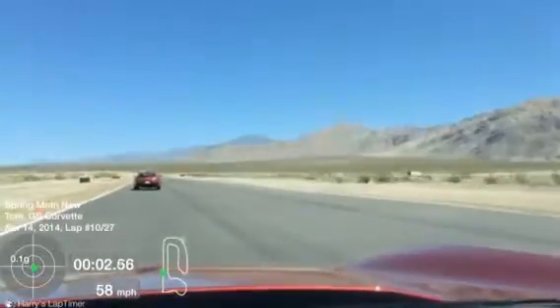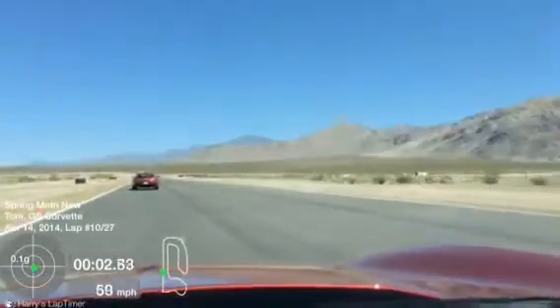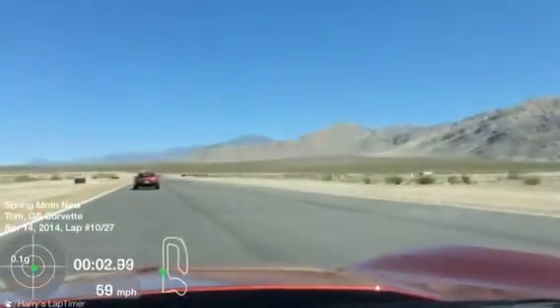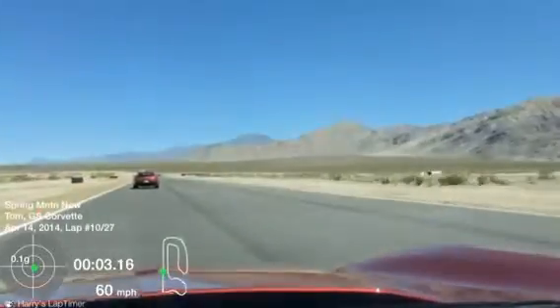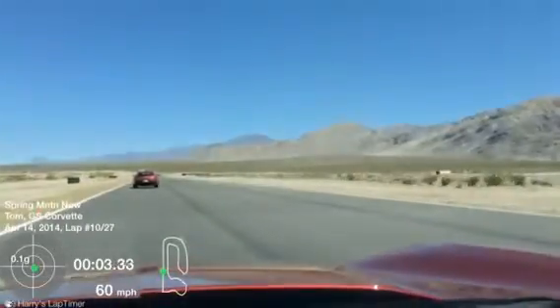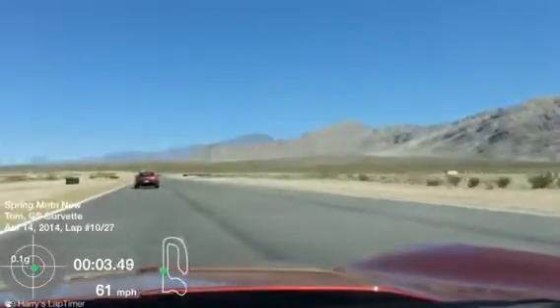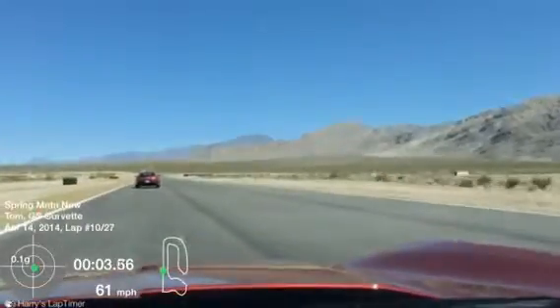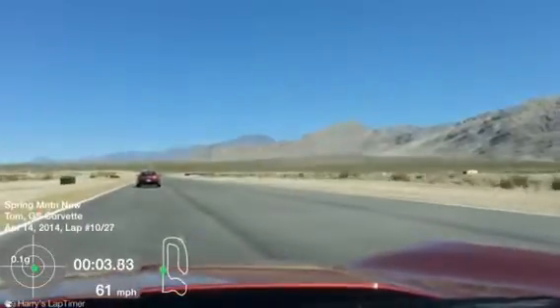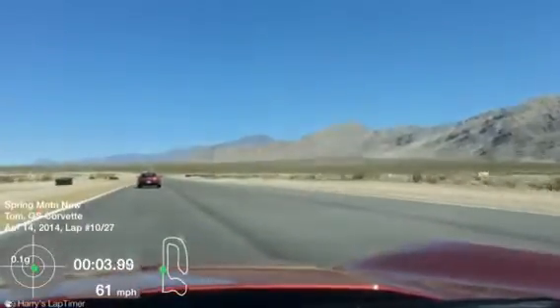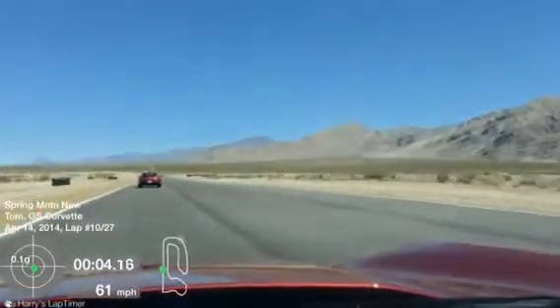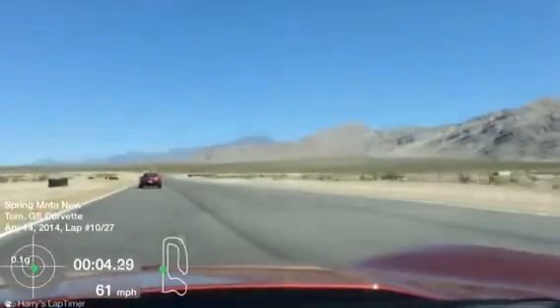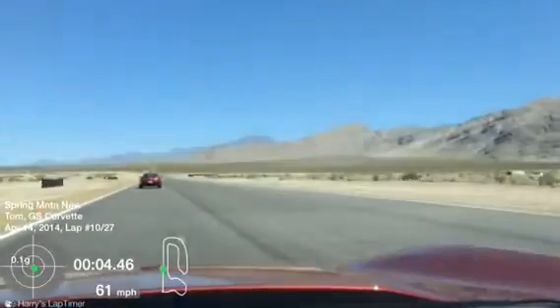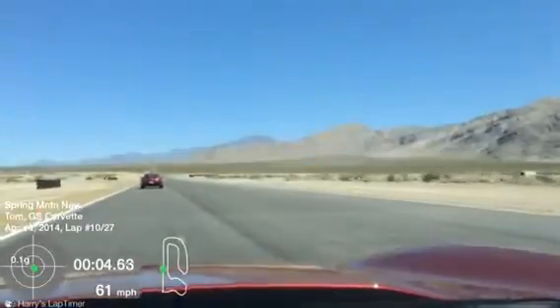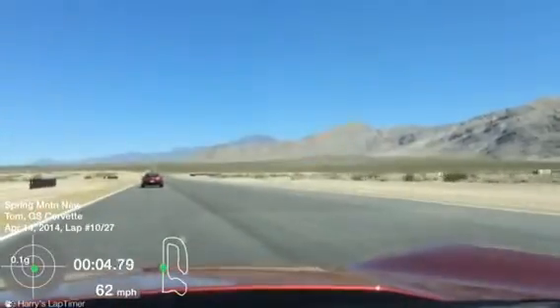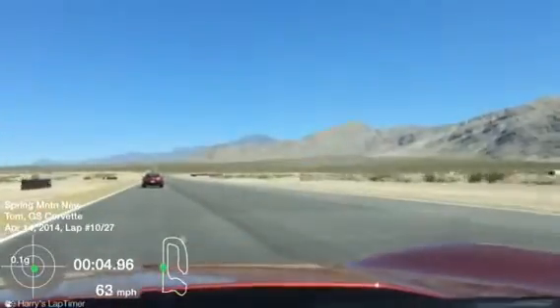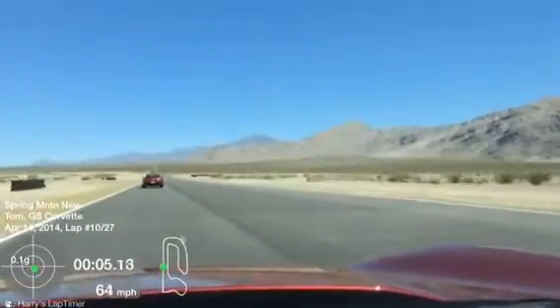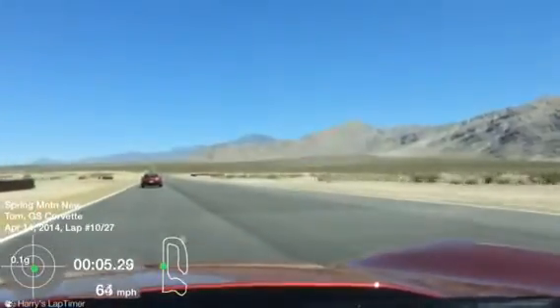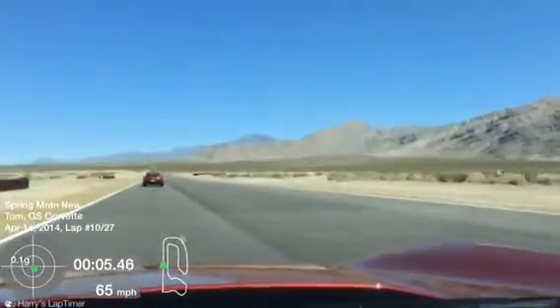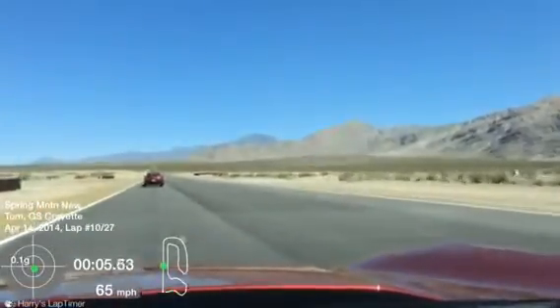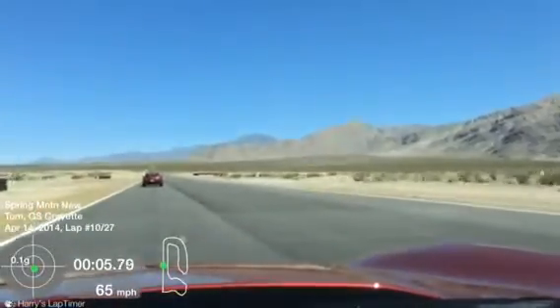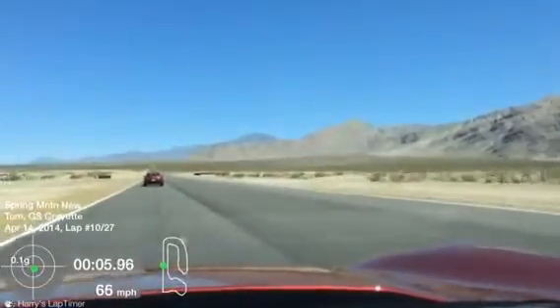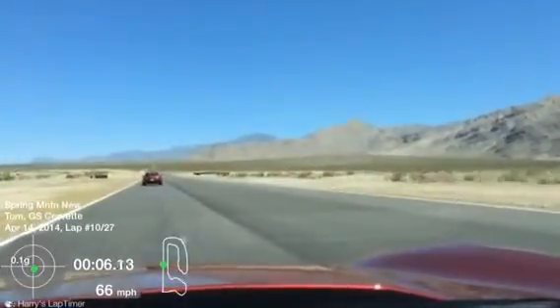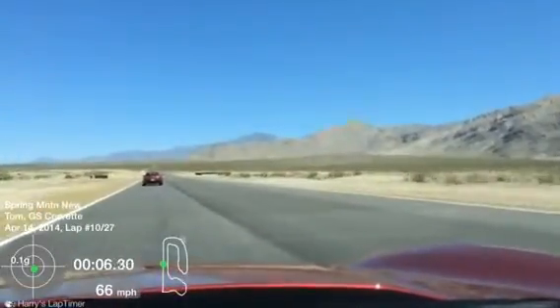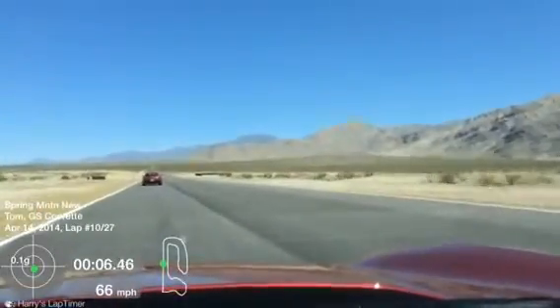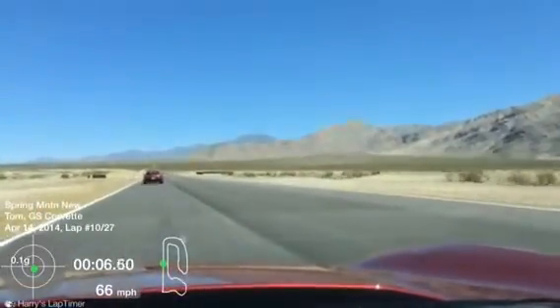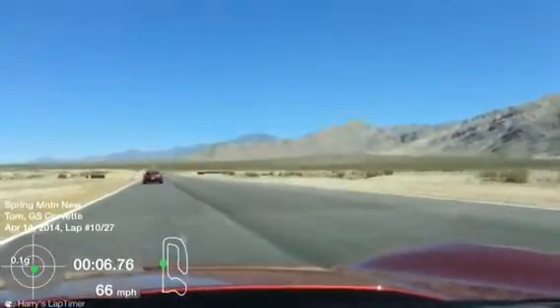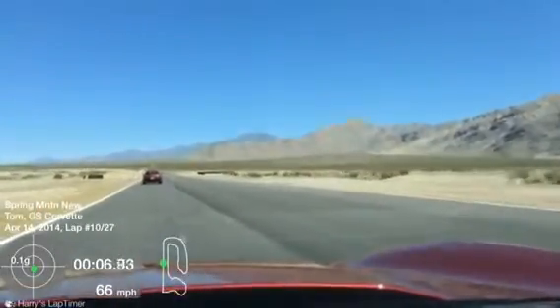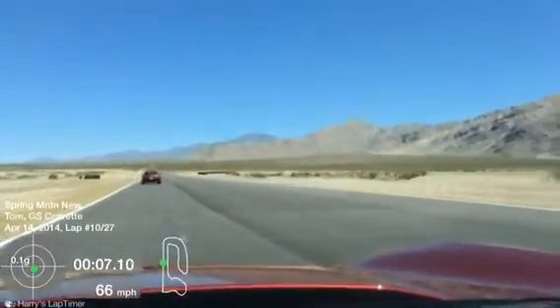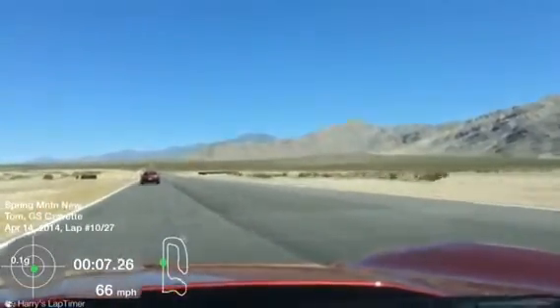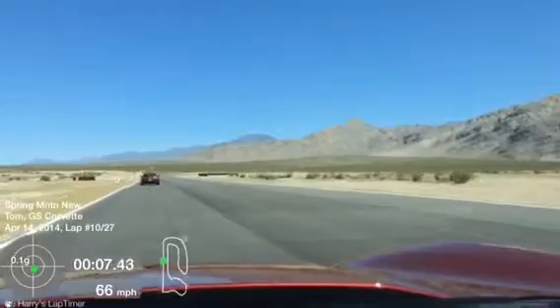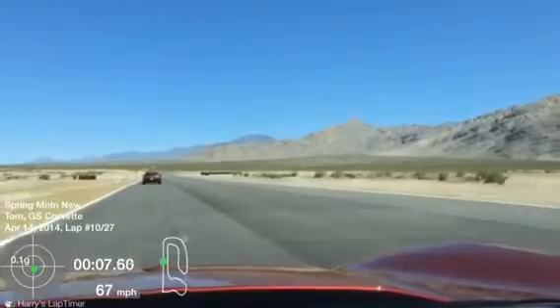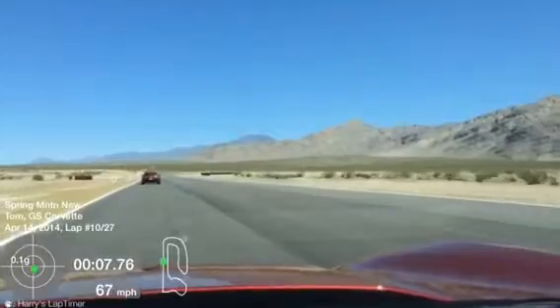That's the trick for turn 10 — it's really getting a late apex there, really focusing on our exit speed.